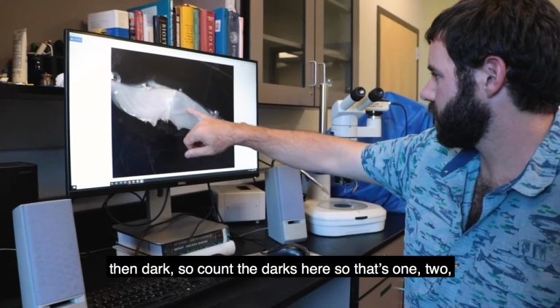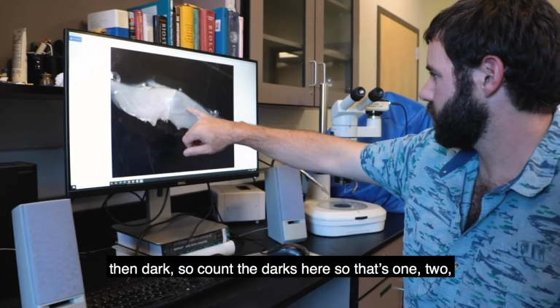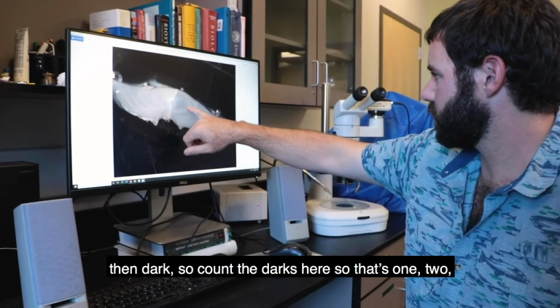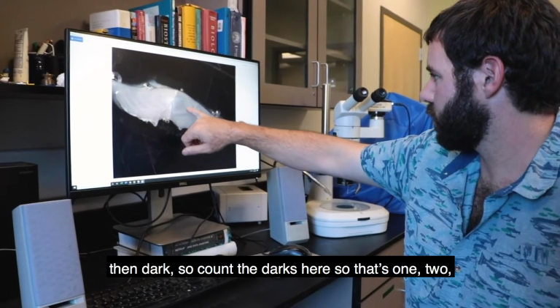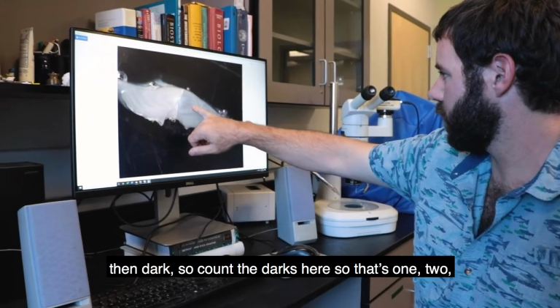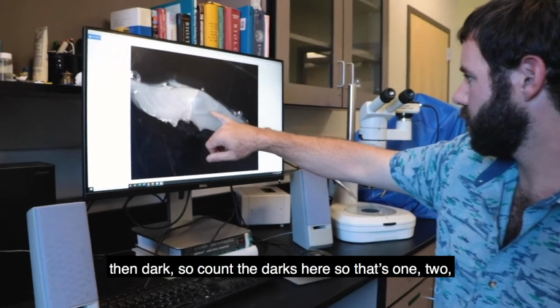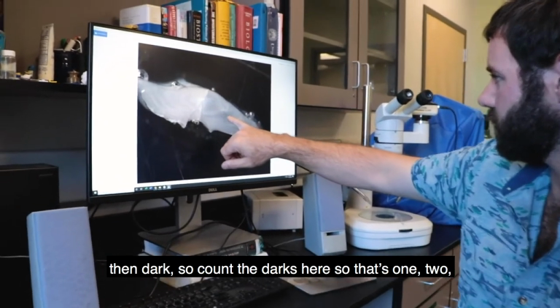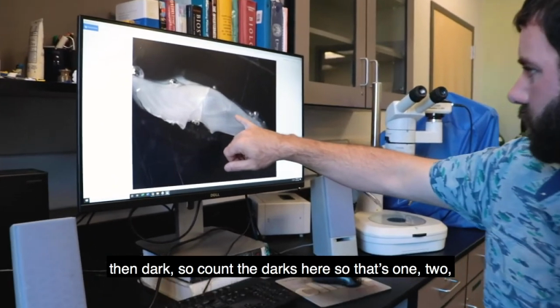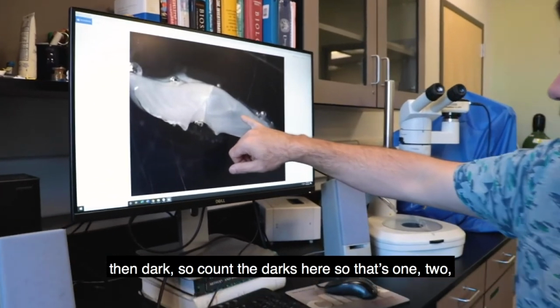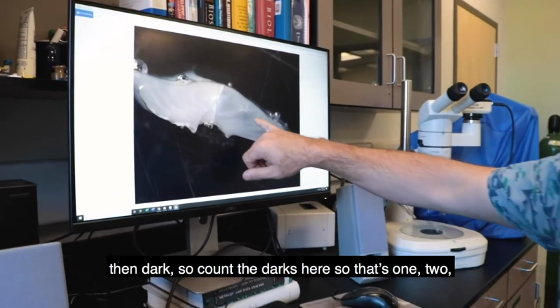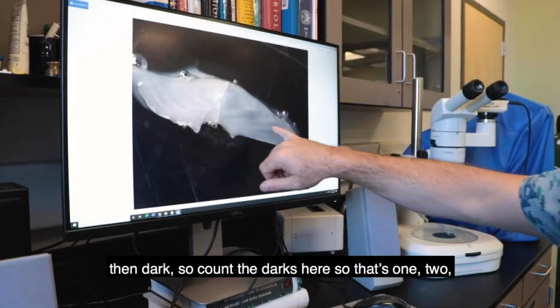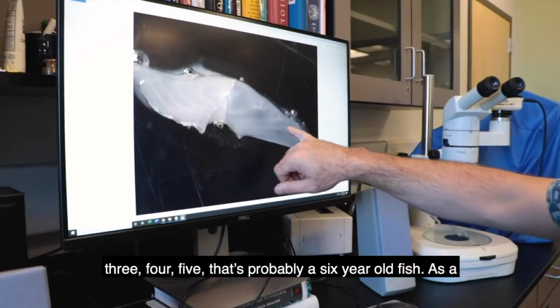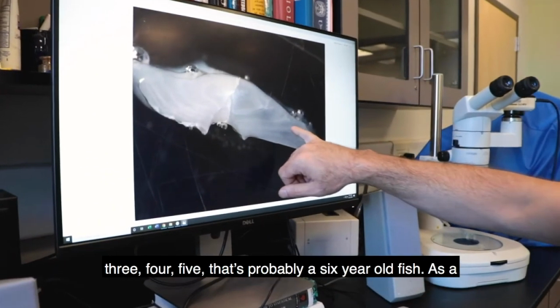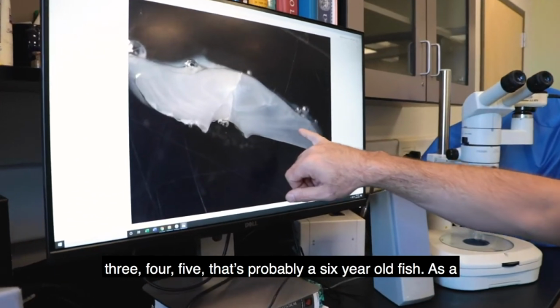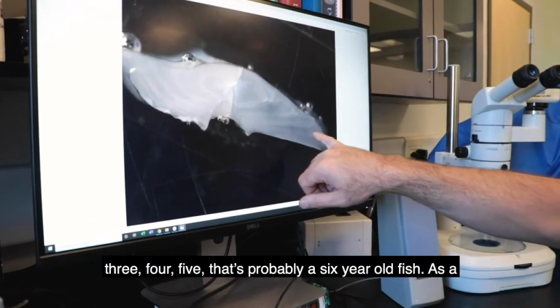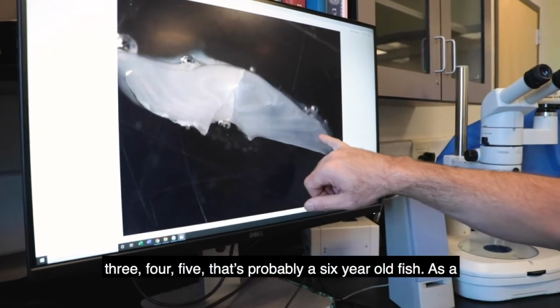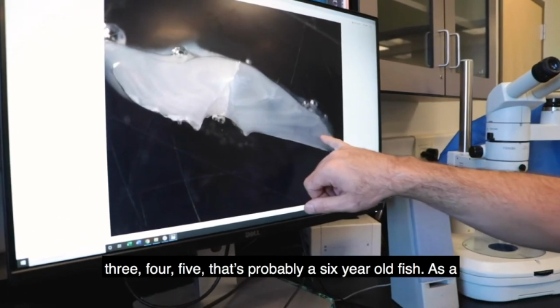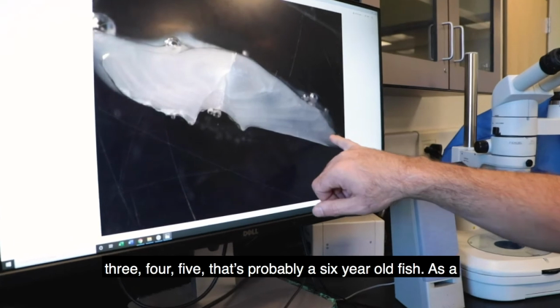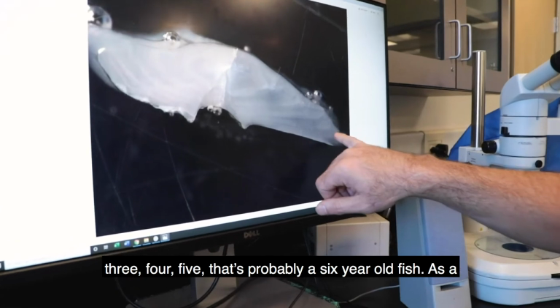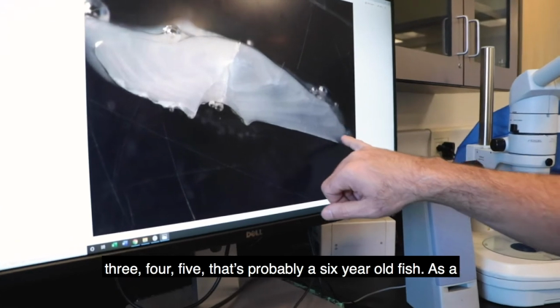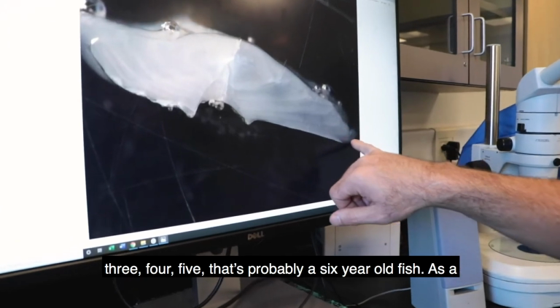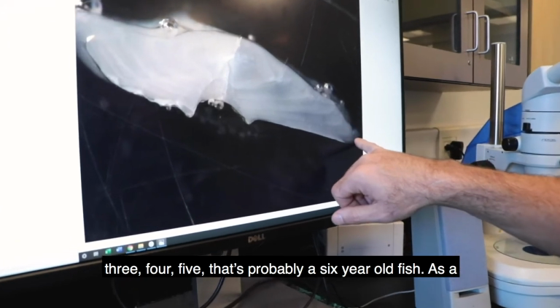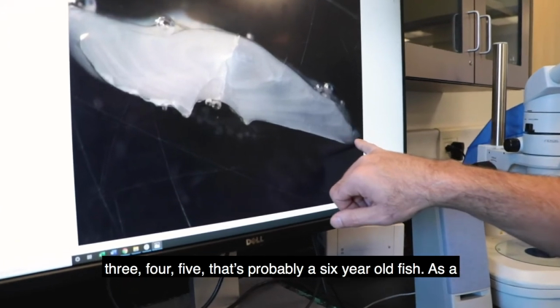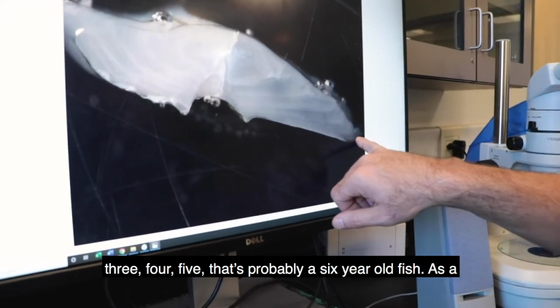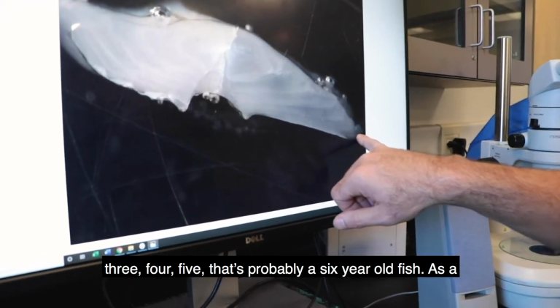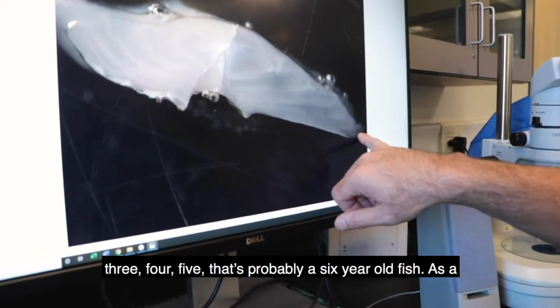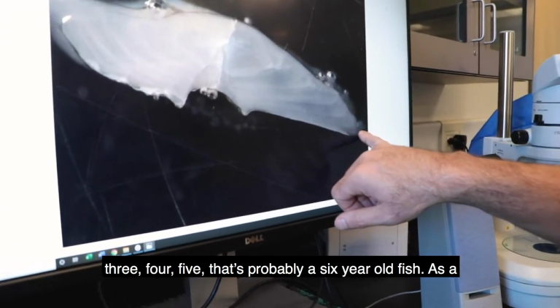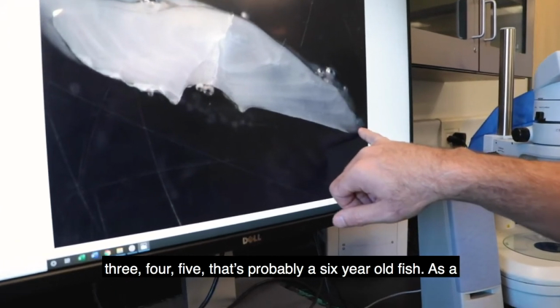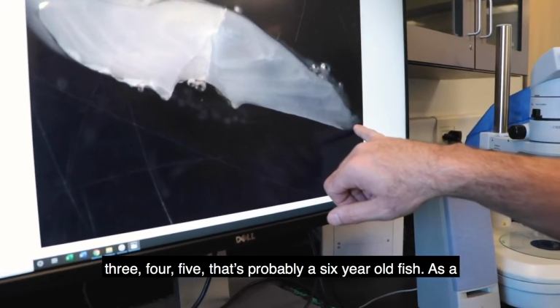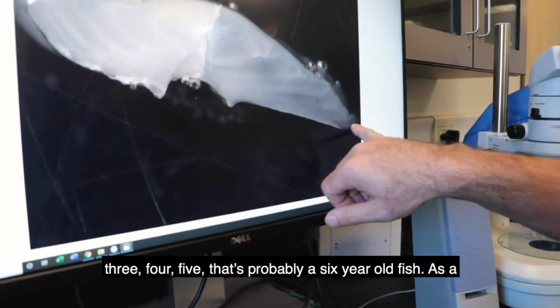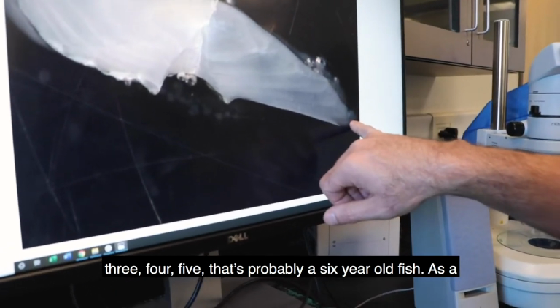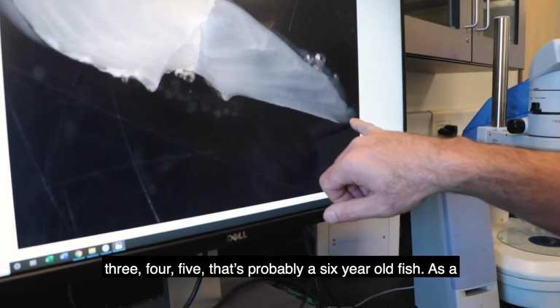So that's one, two, three, four, five. It's probably a six-year-old fish.